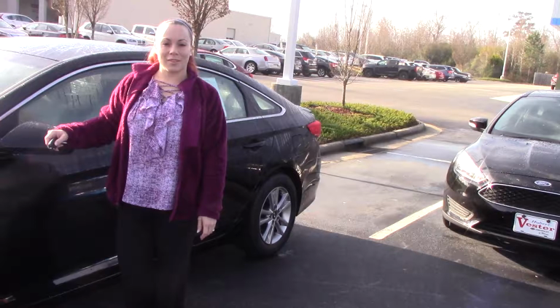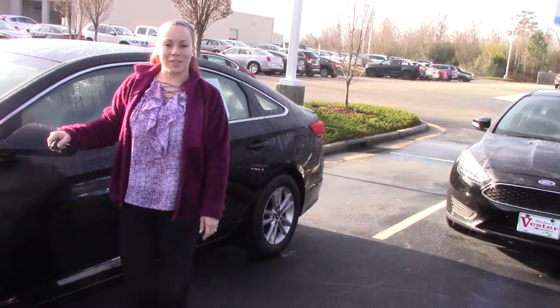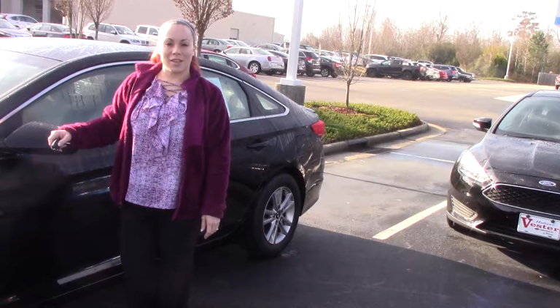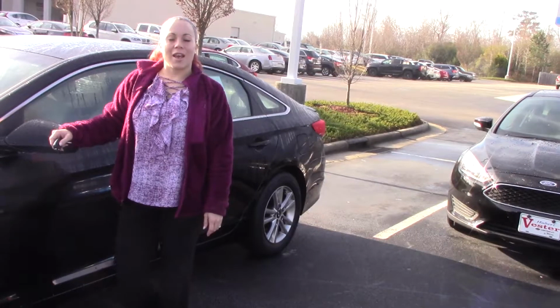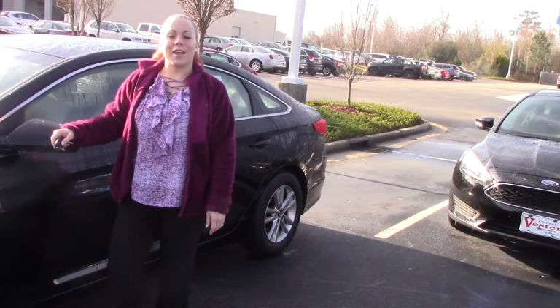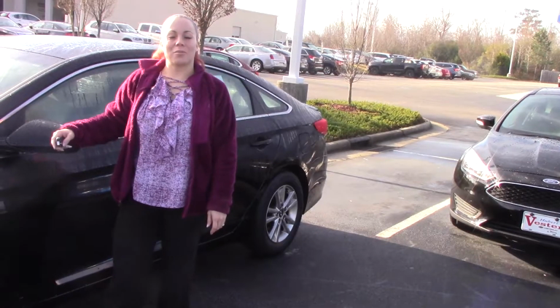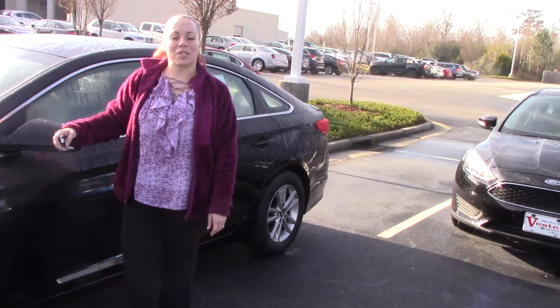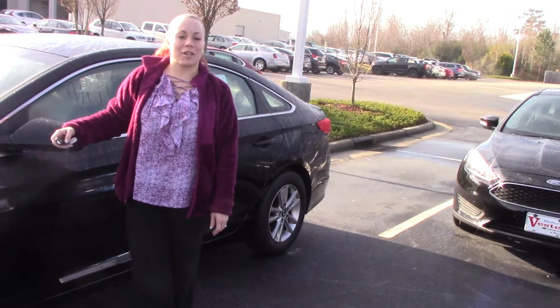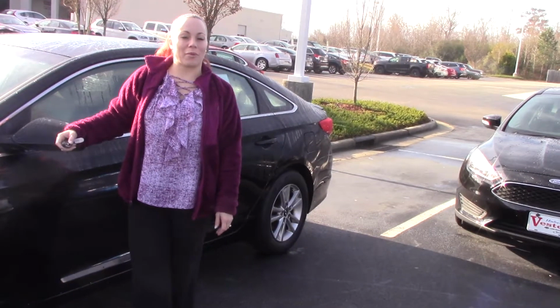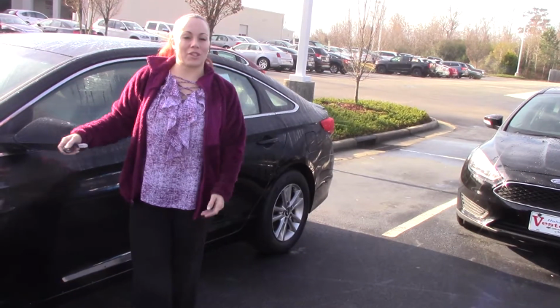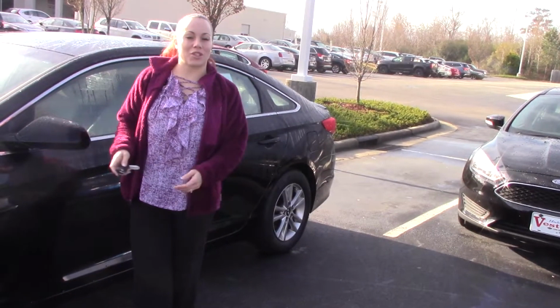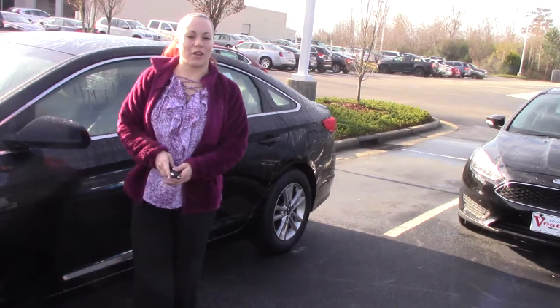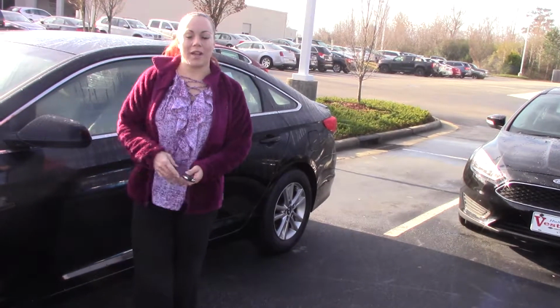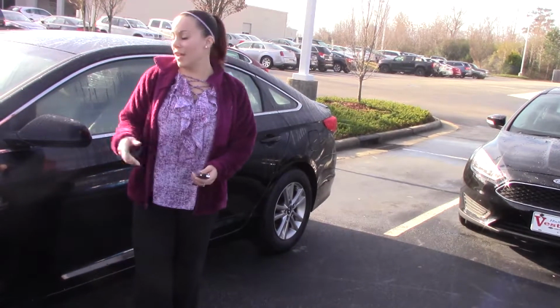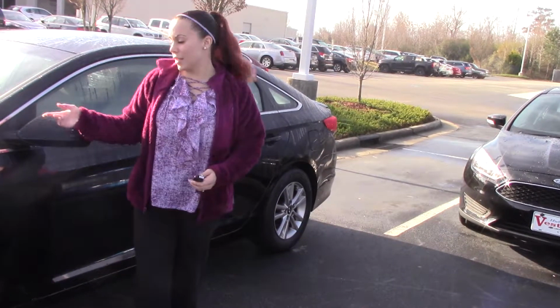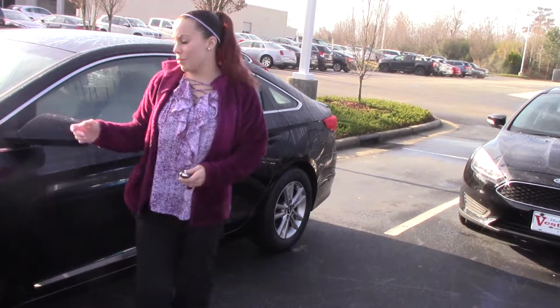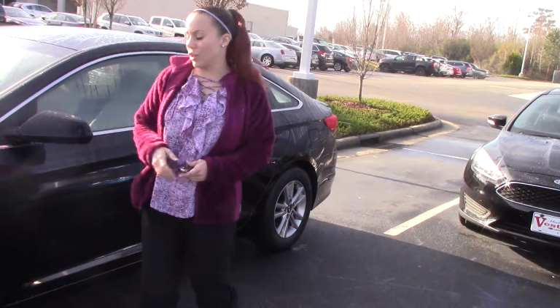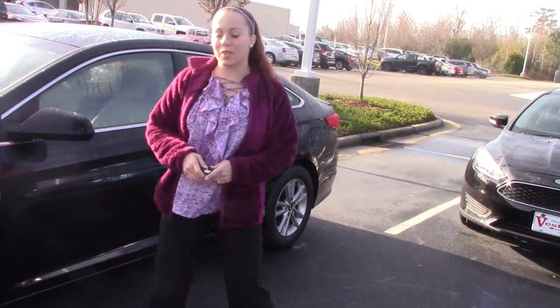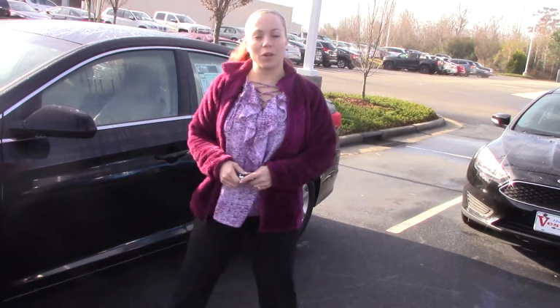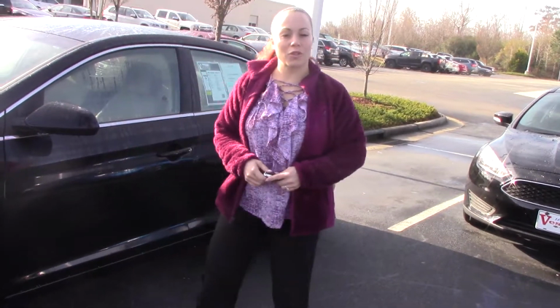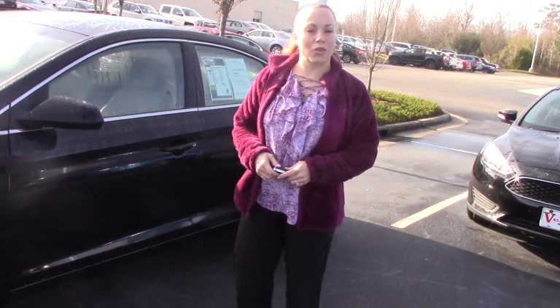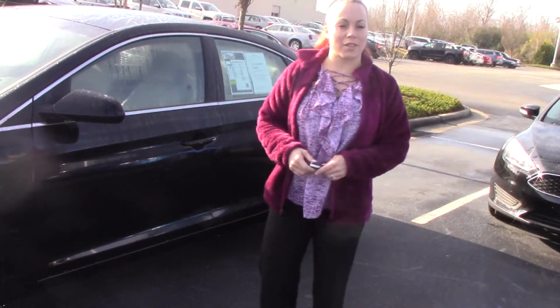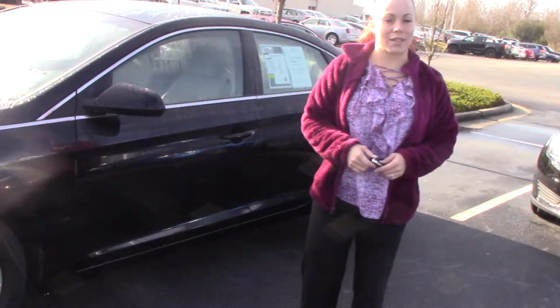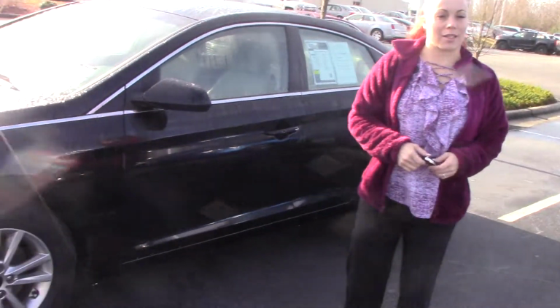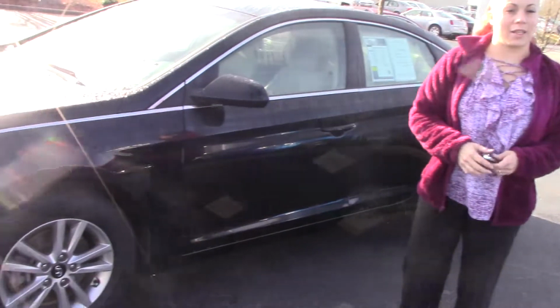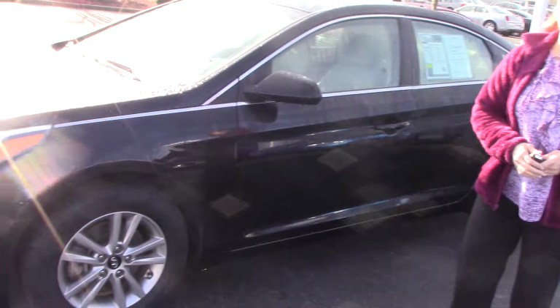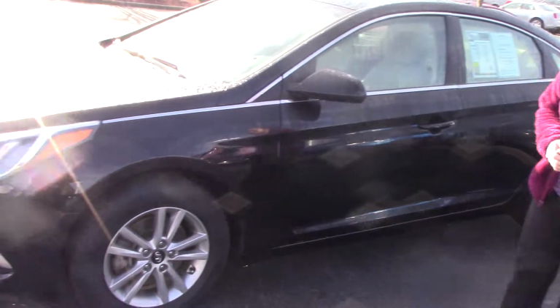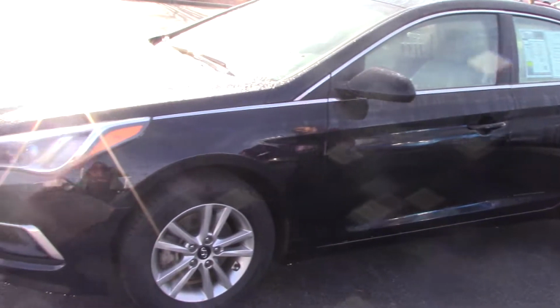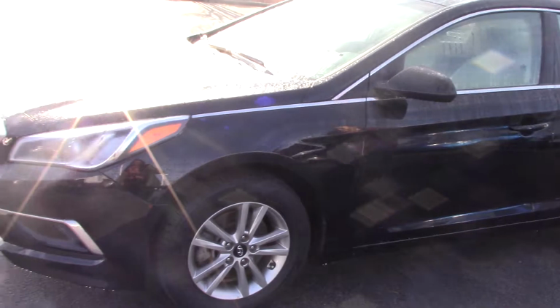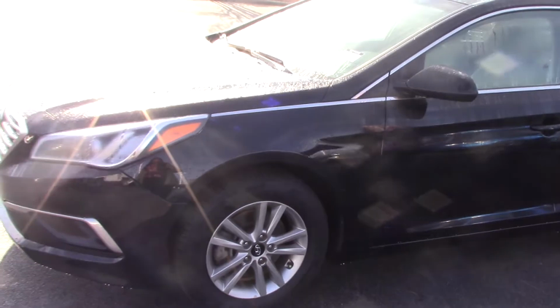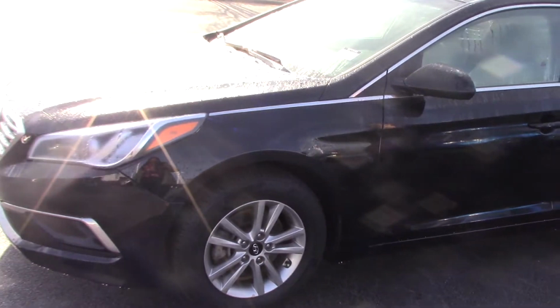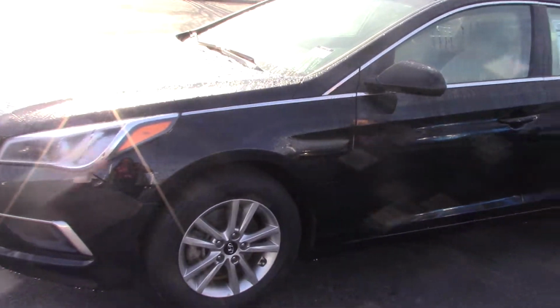Hey, I'm Kristen at Hubert Vester Chevrolet. Today I'm going to show you this beautiful 2016 Hyundai Sonata SE.